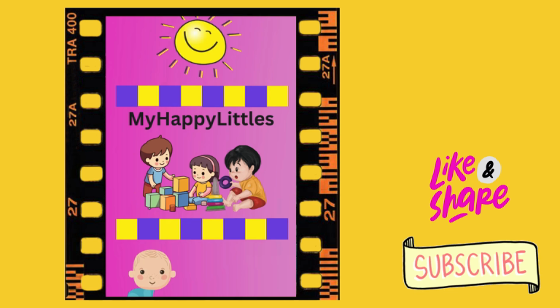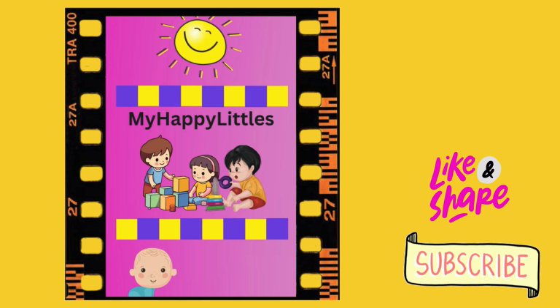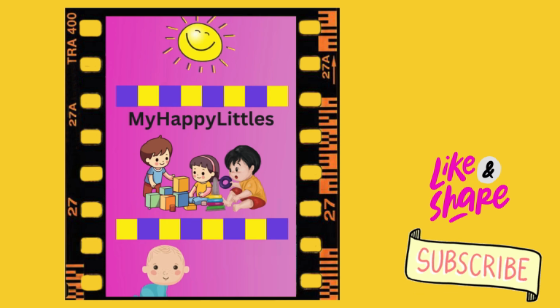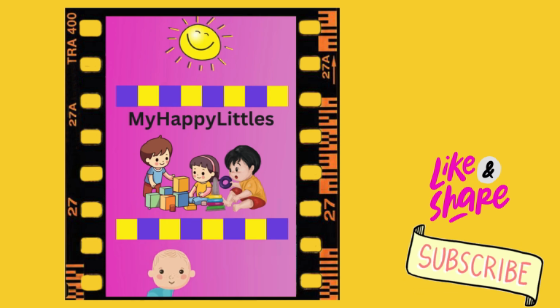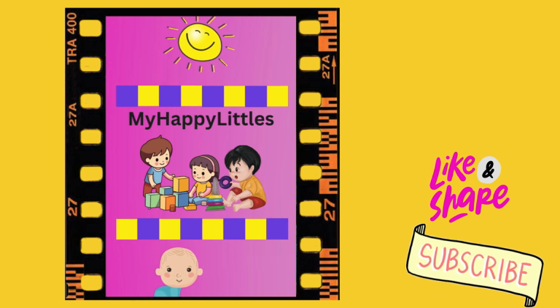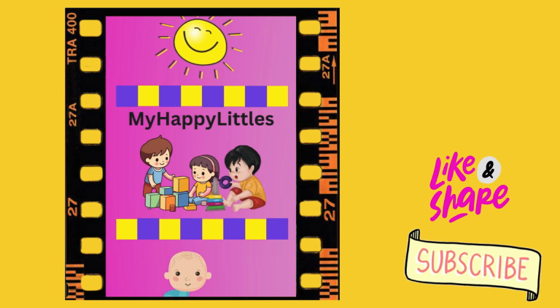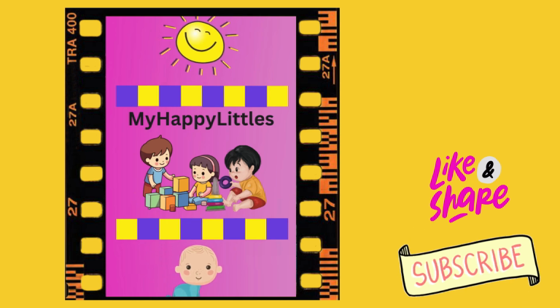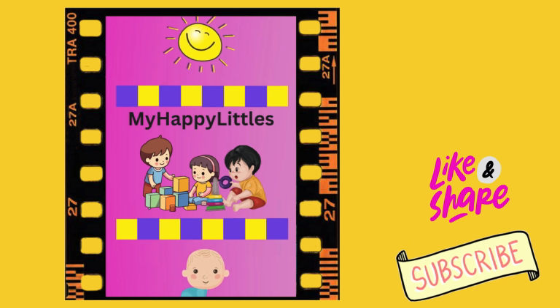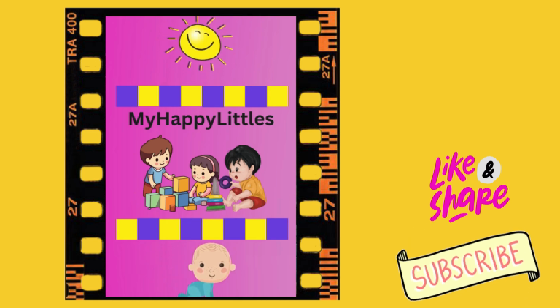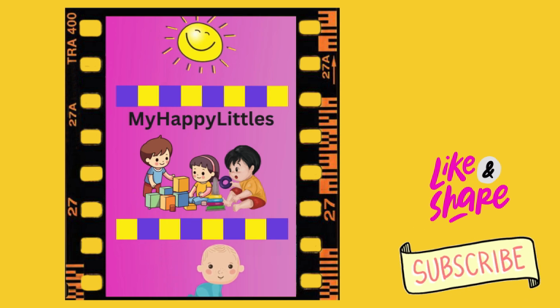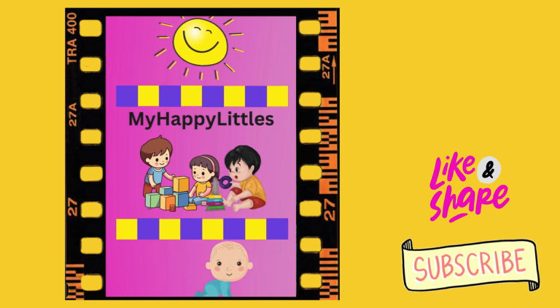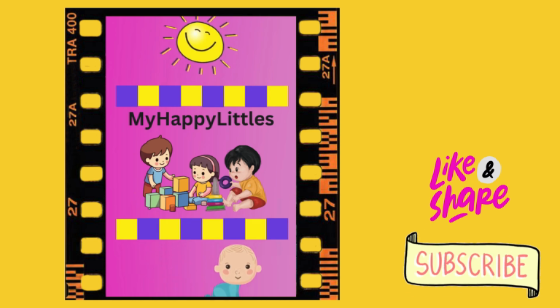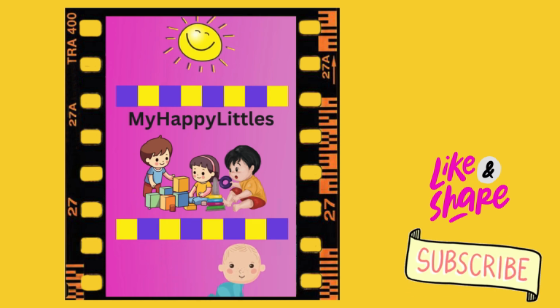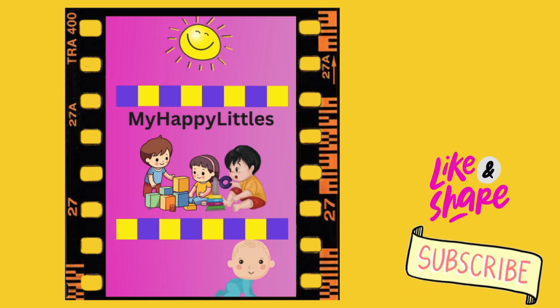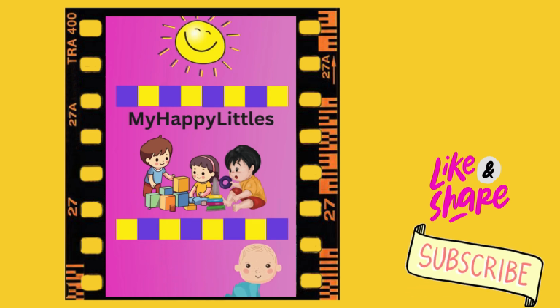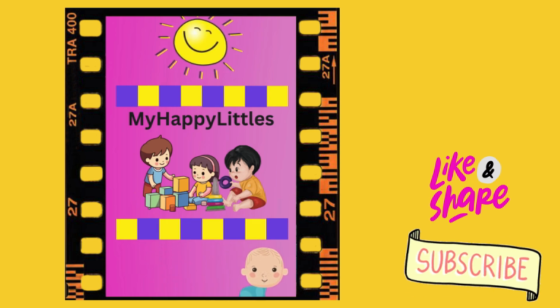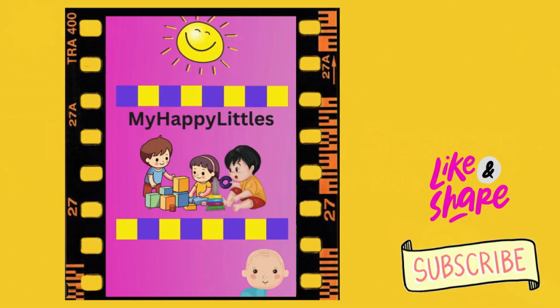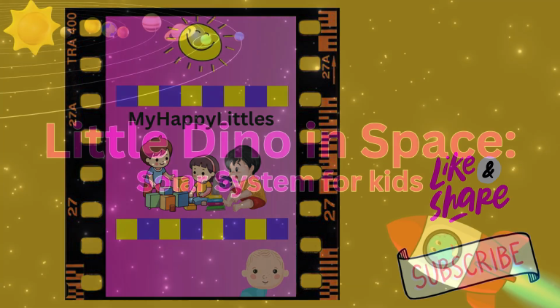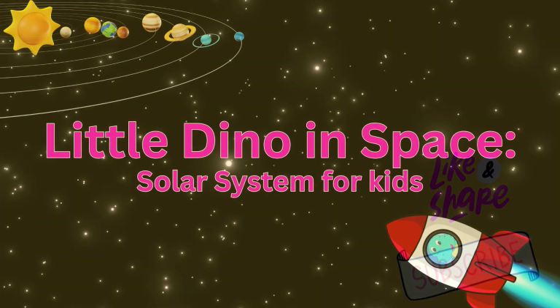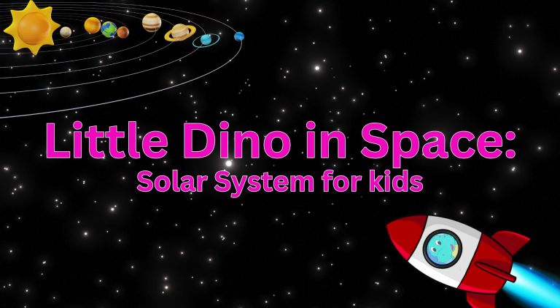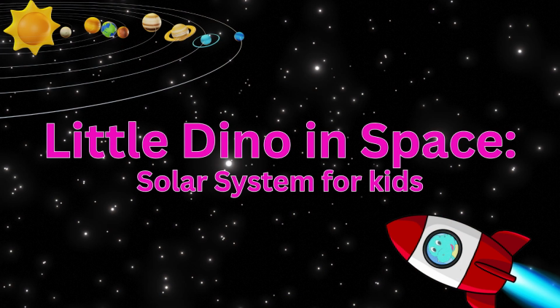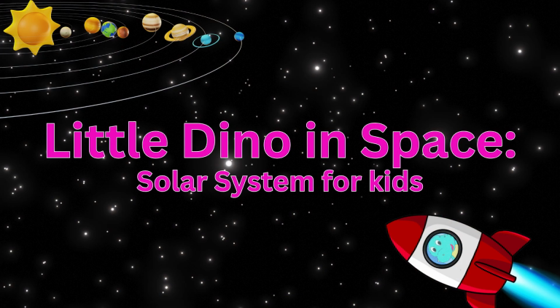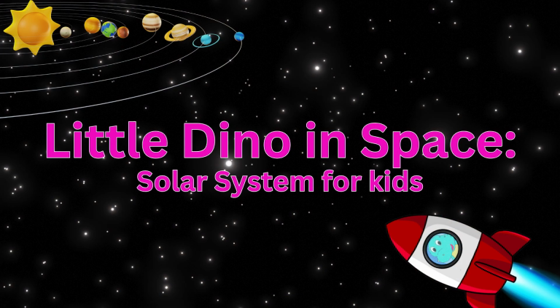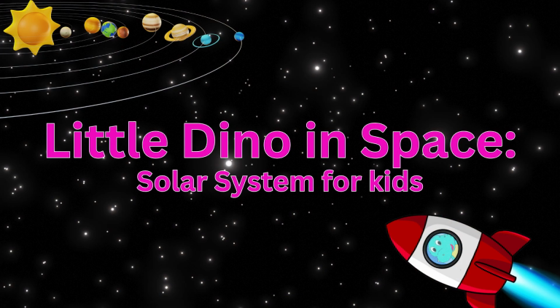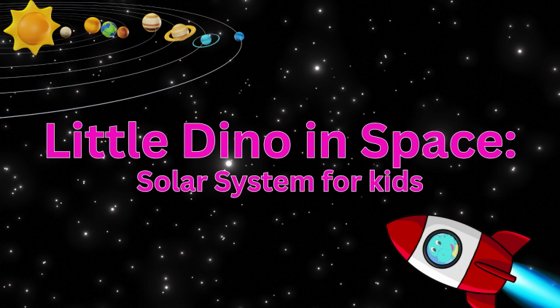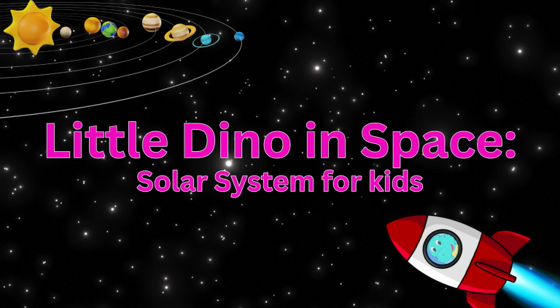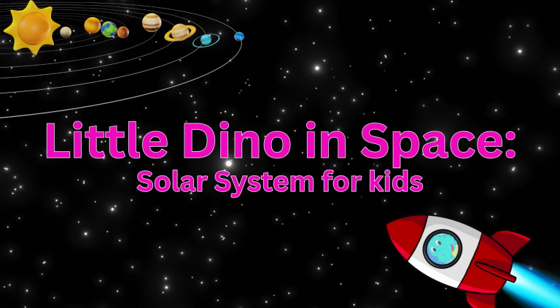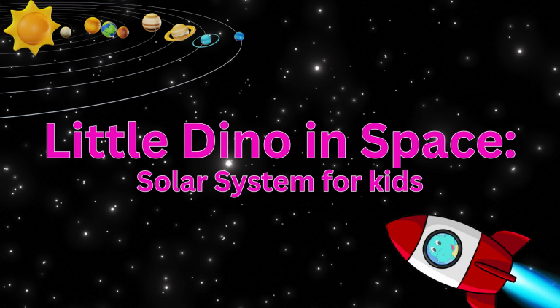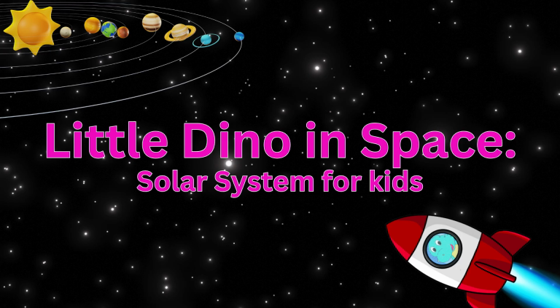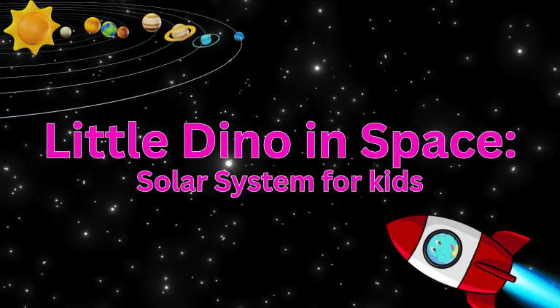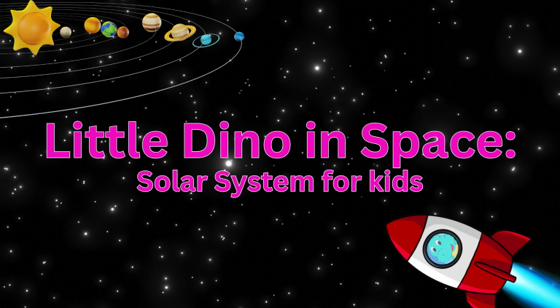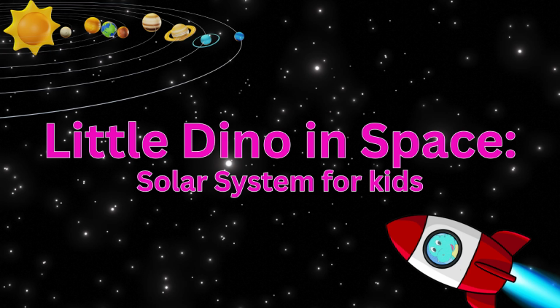Hello, my happy littles. Today's story title is Little Dino in Space.